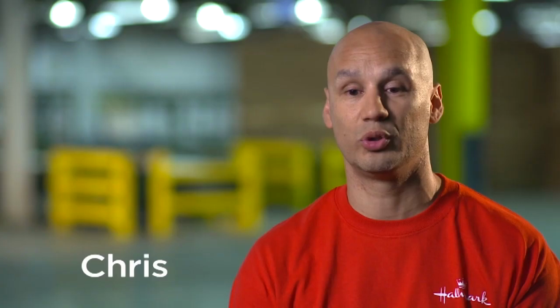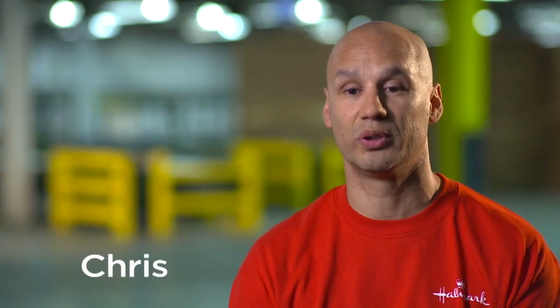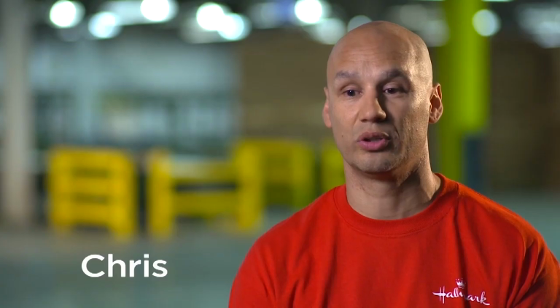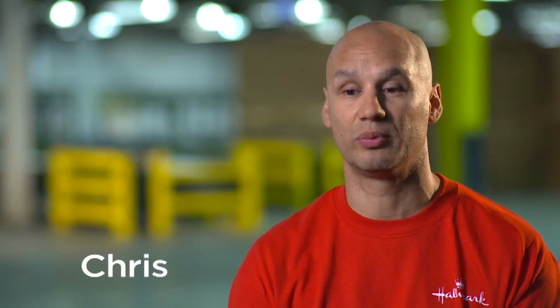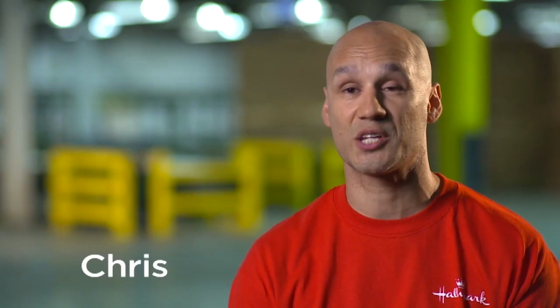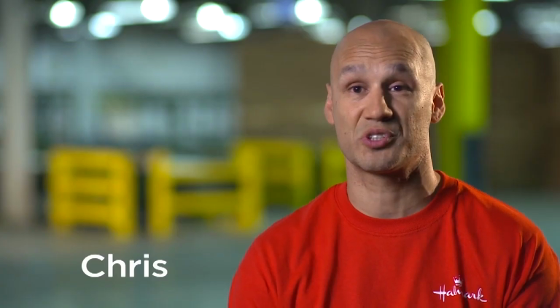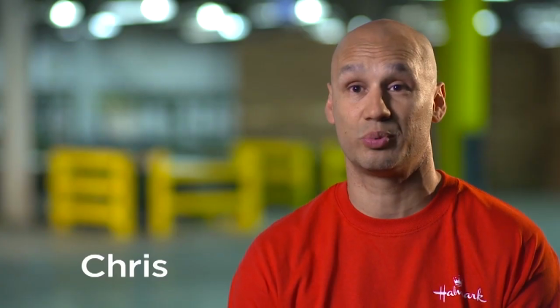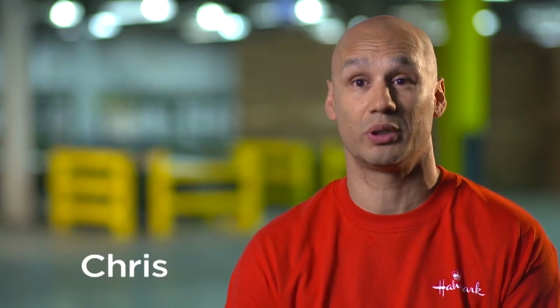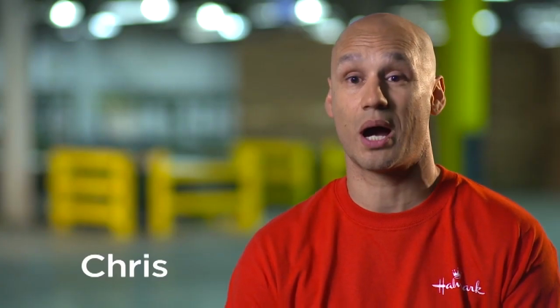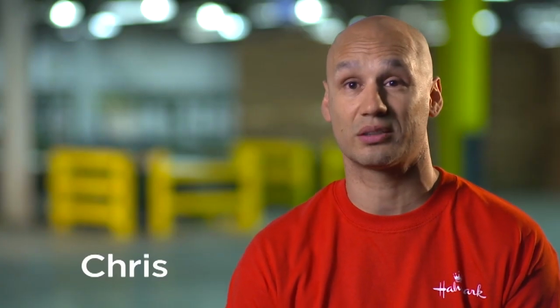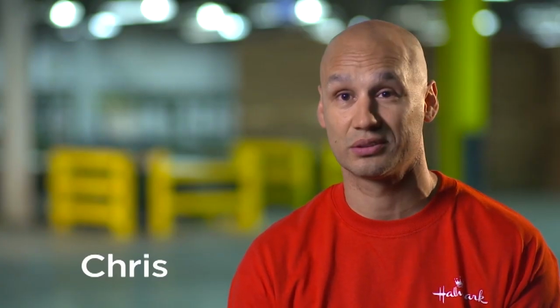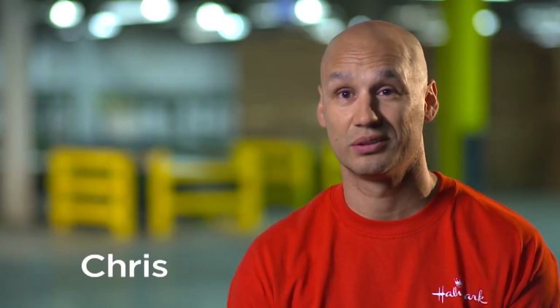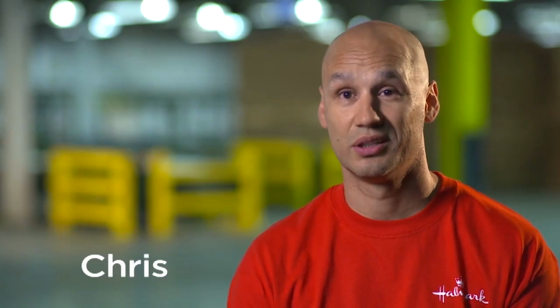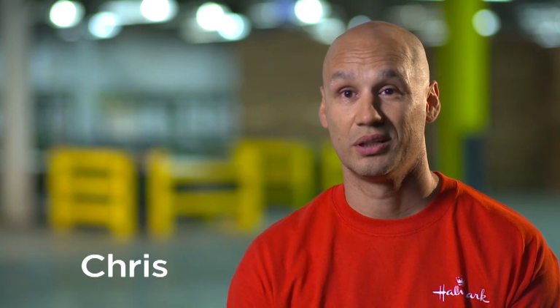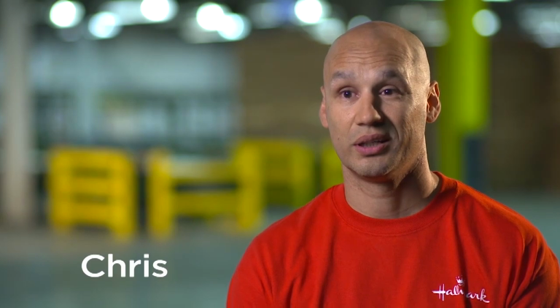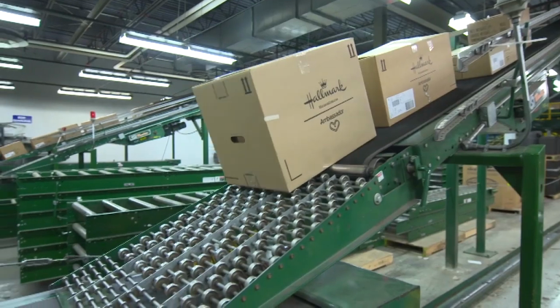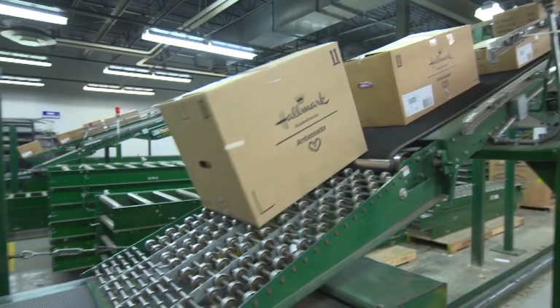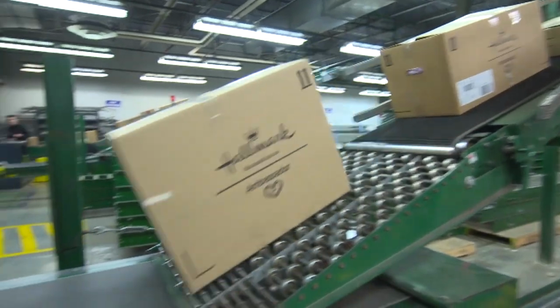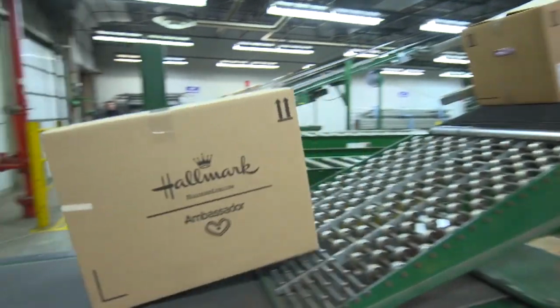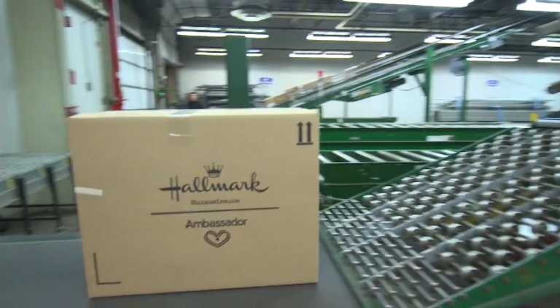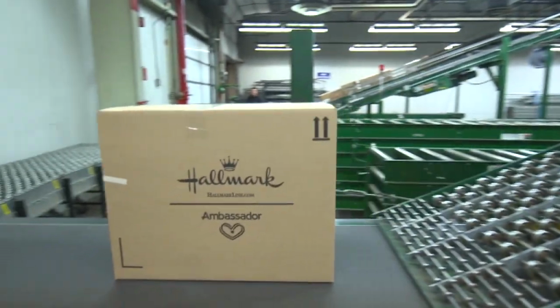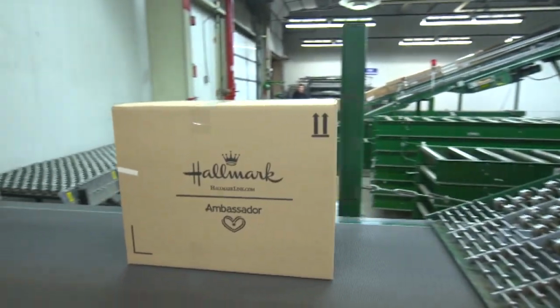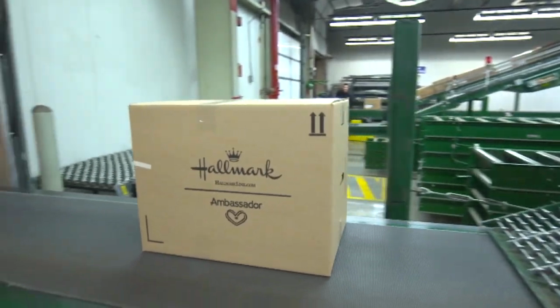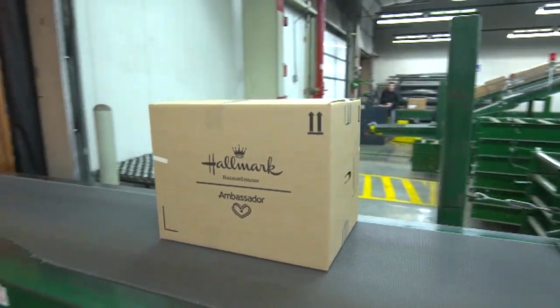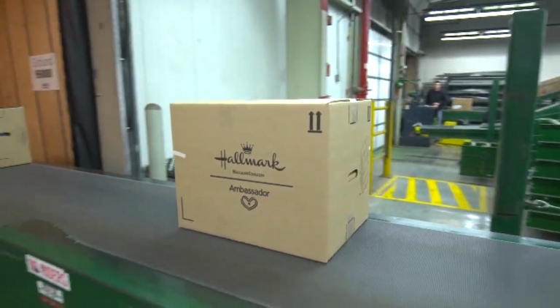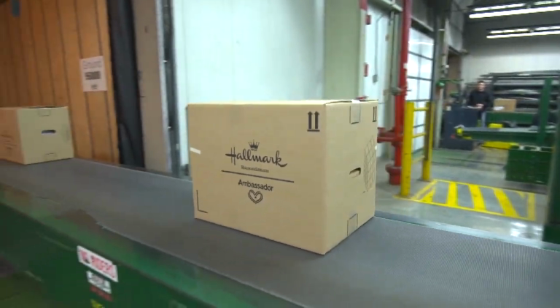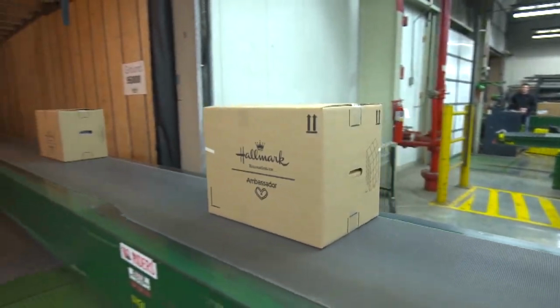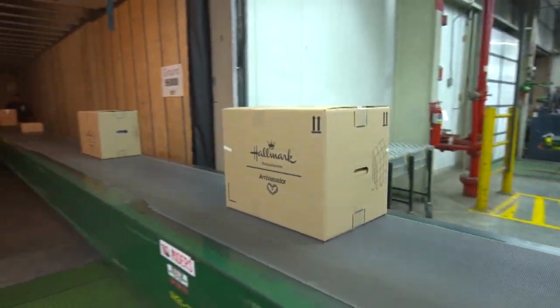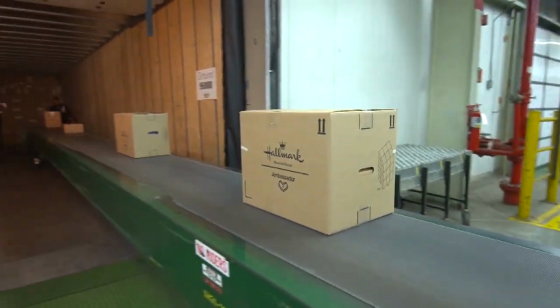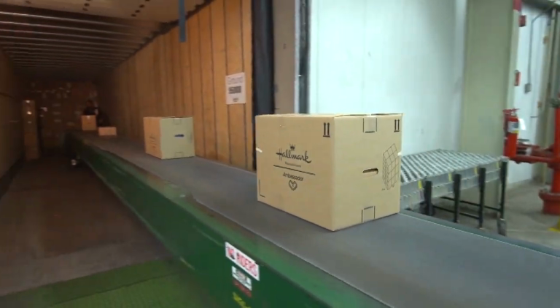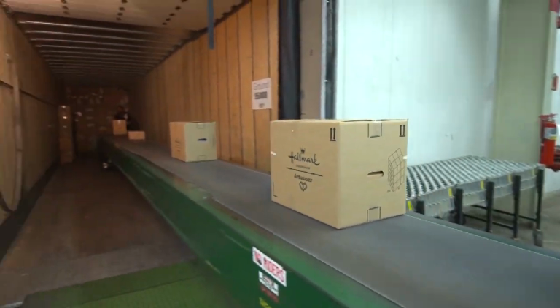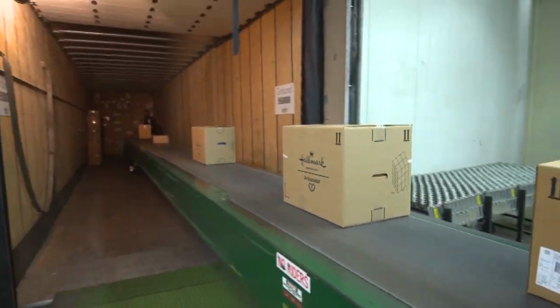You're the last person to put it in the box, and the retailer is the first person to open it, so when you send it off, that represents you.